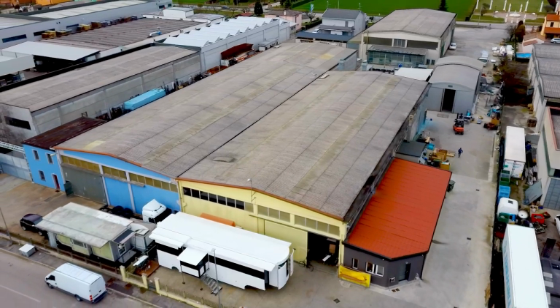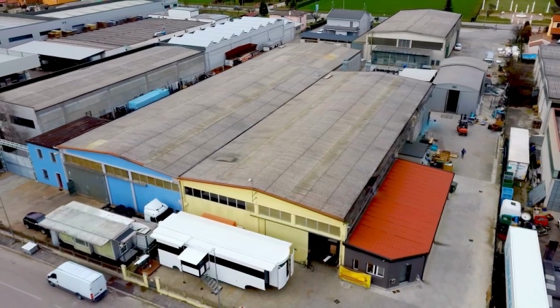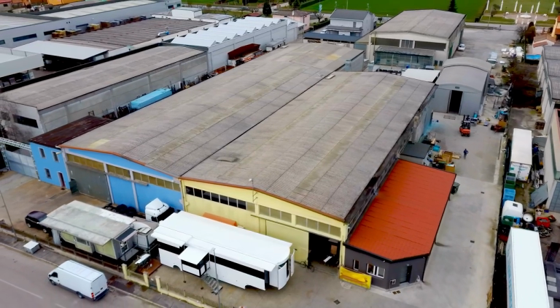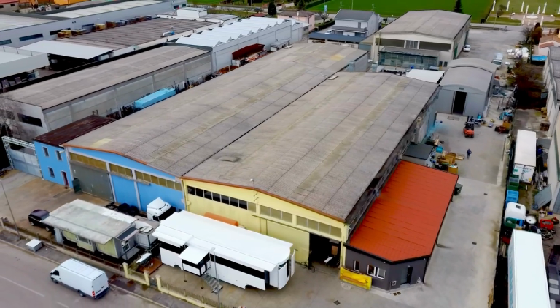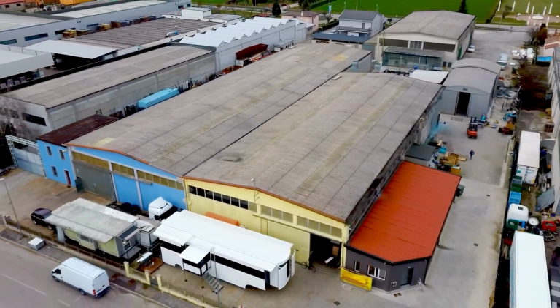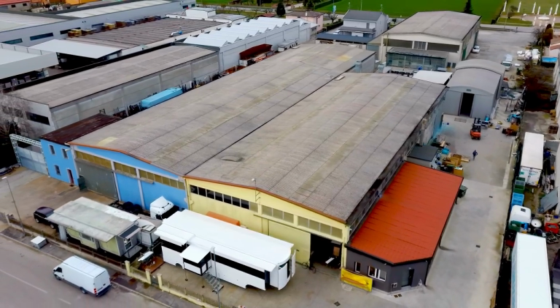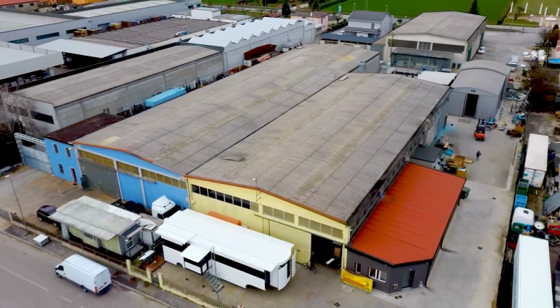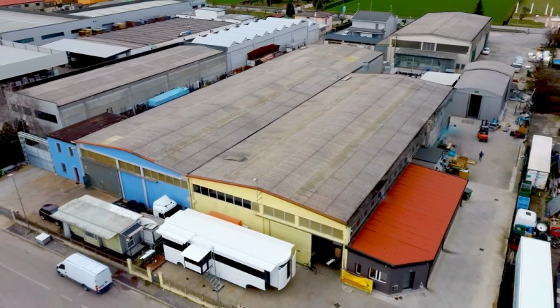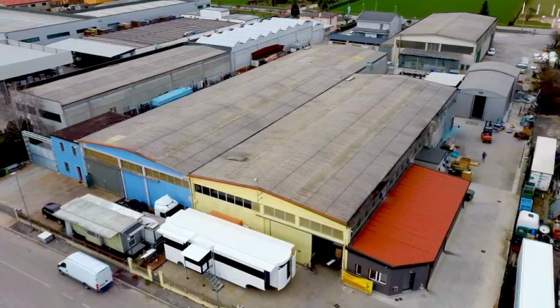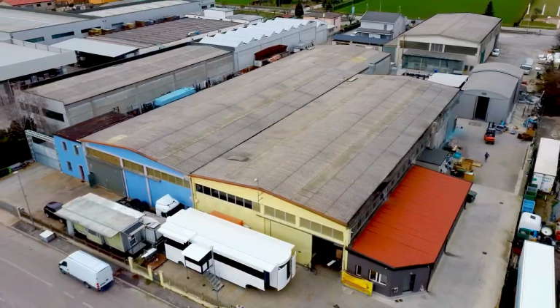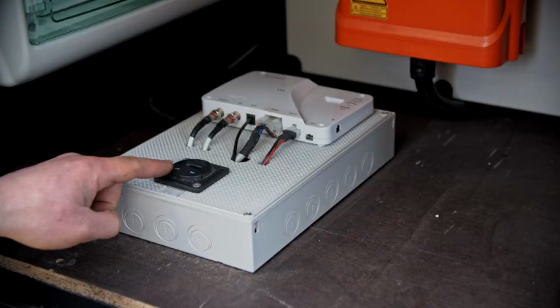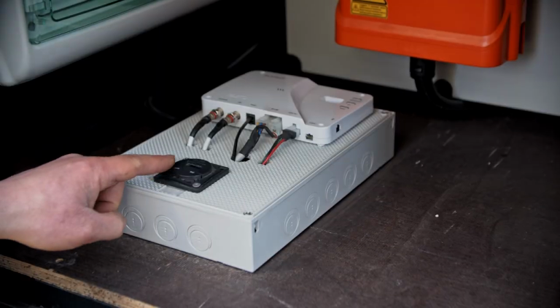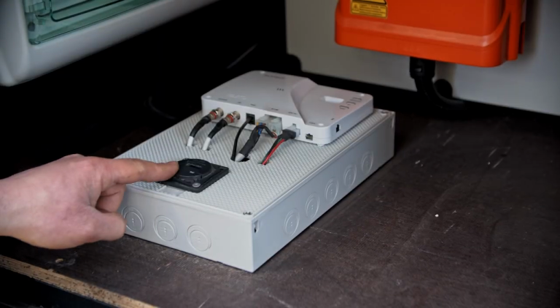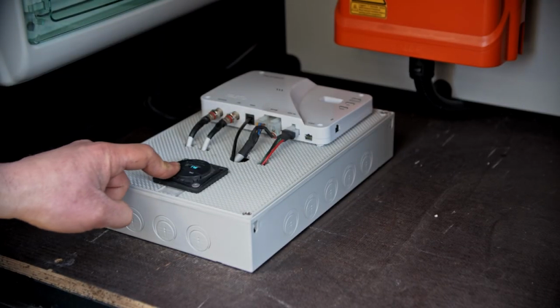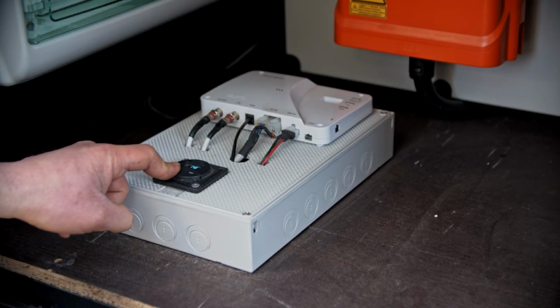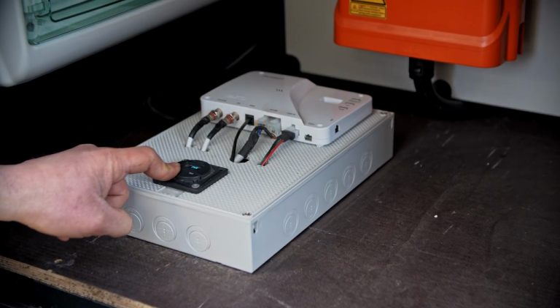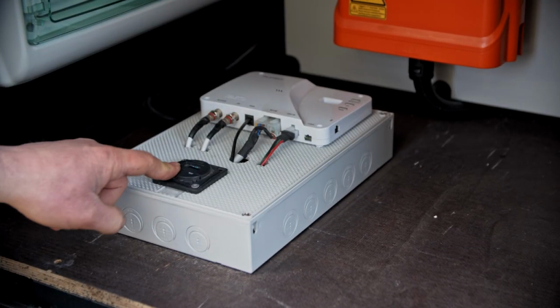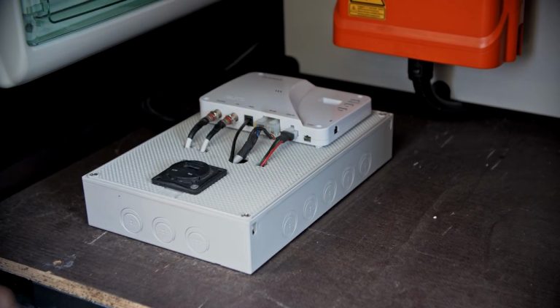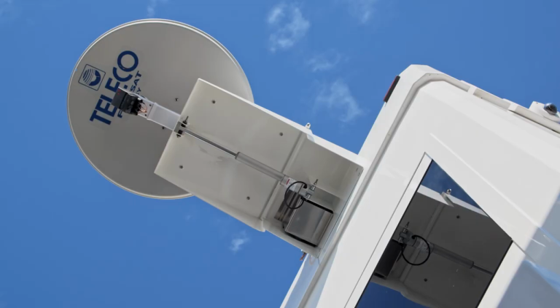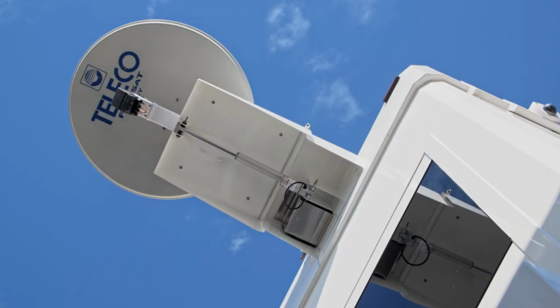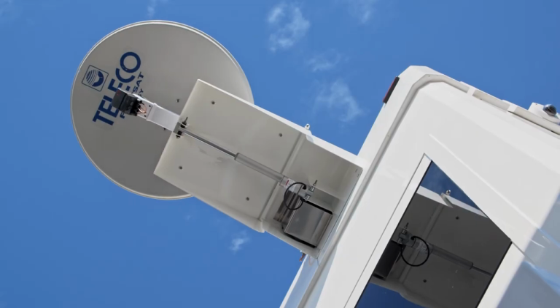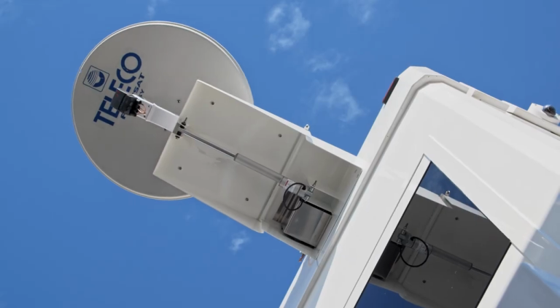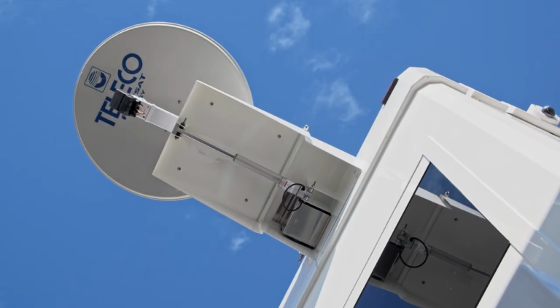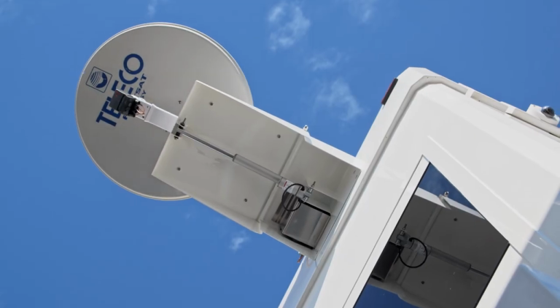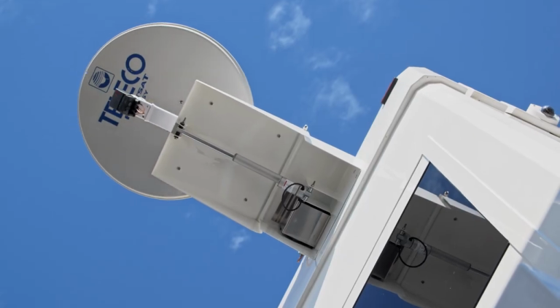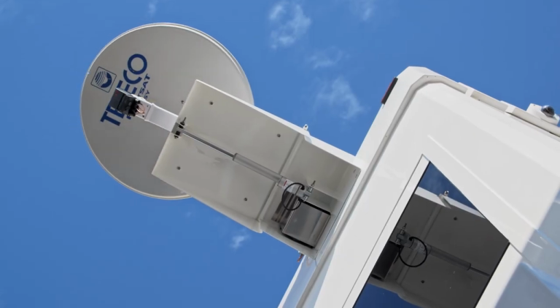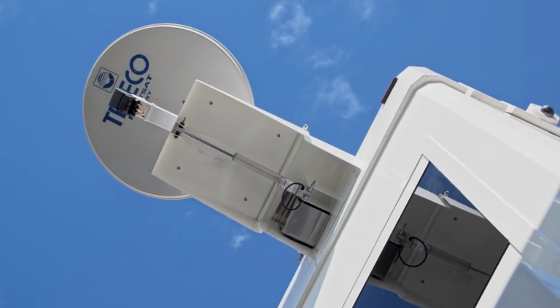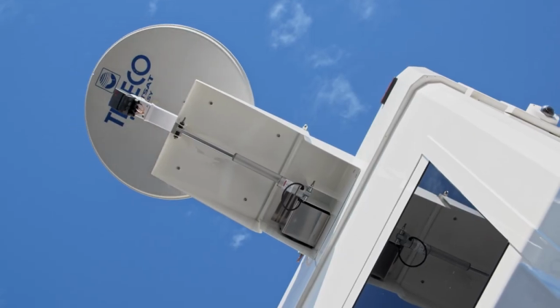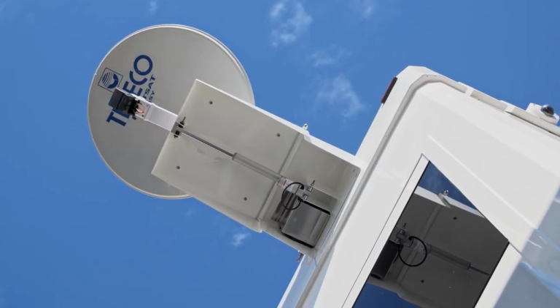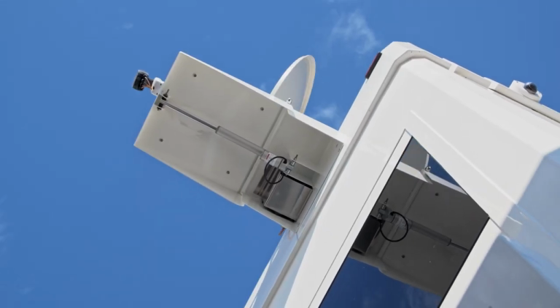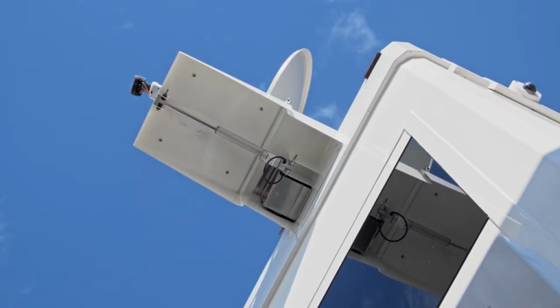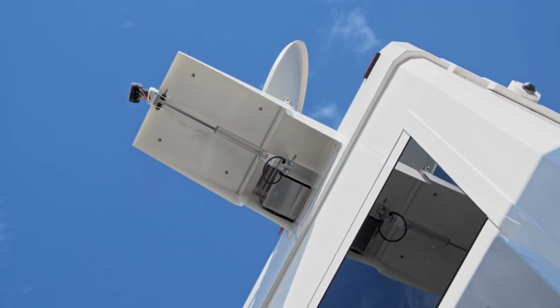Leave the trailer. Lift the antenna and turn it on. Search for the correct satellite.